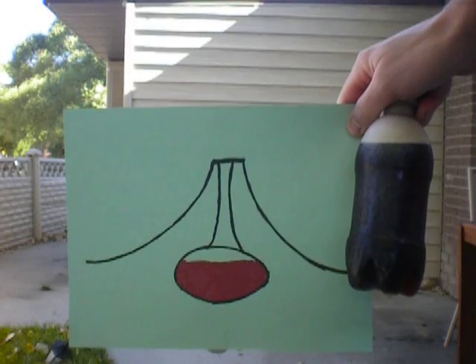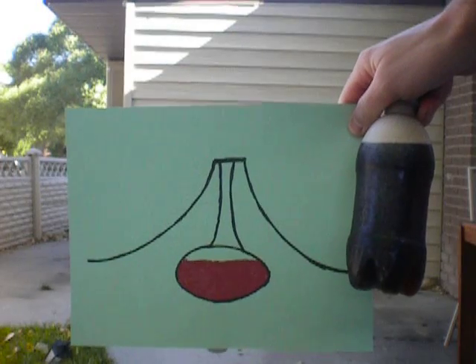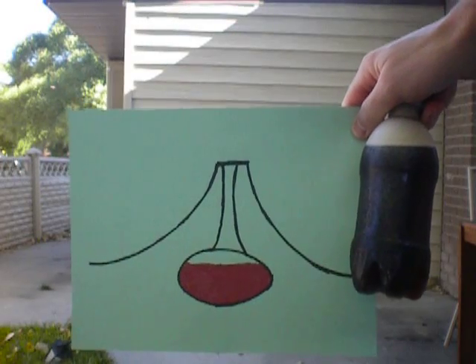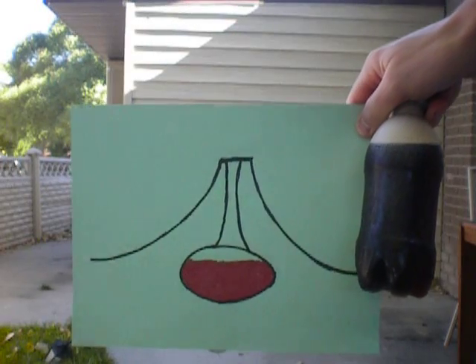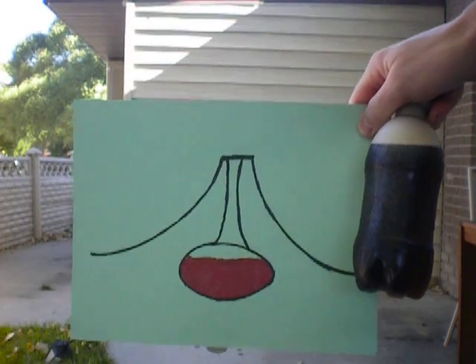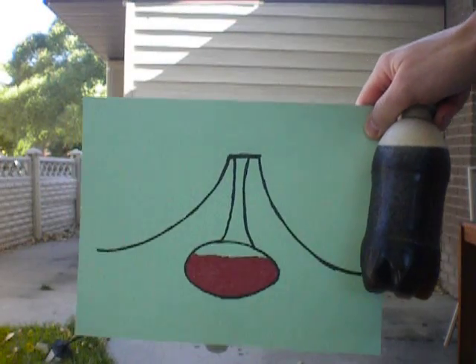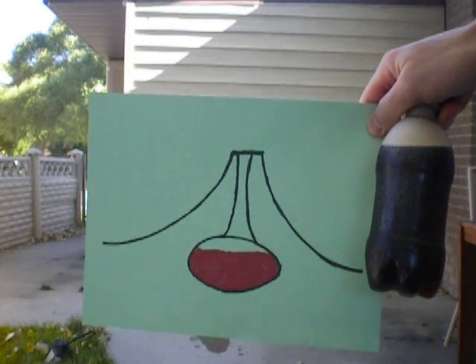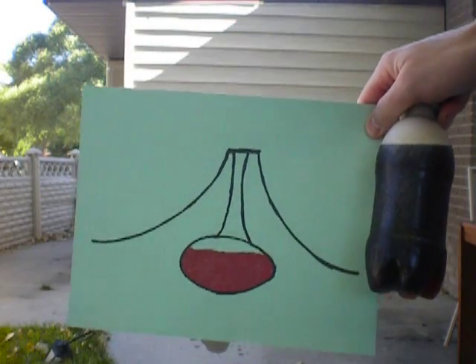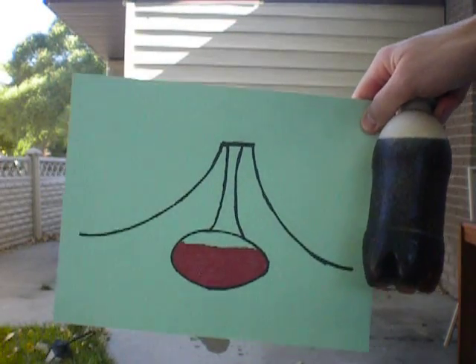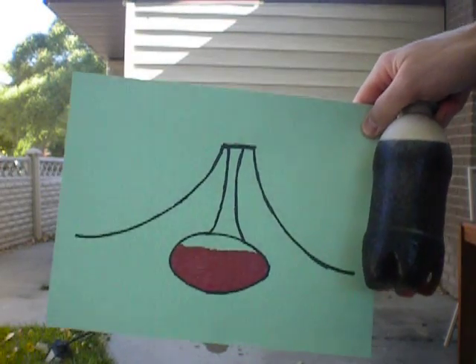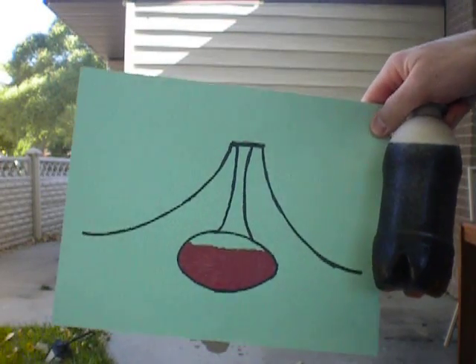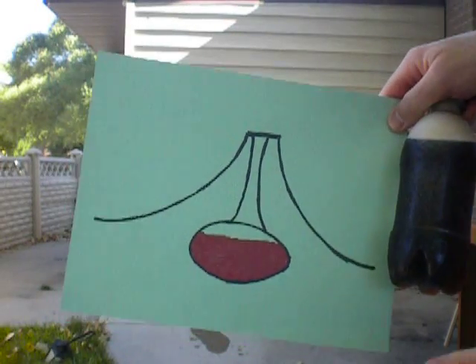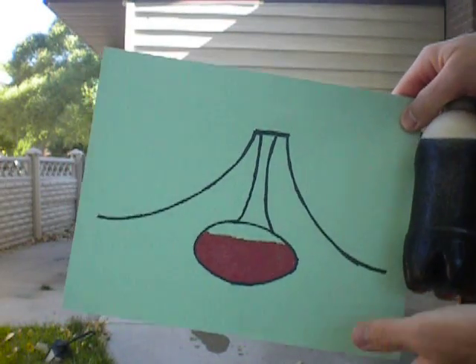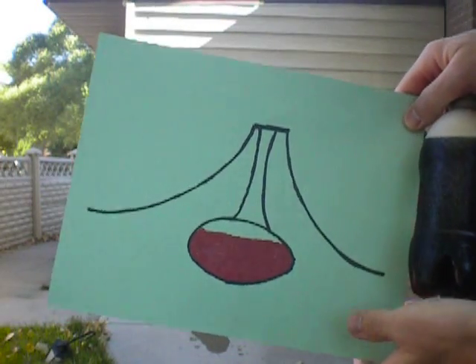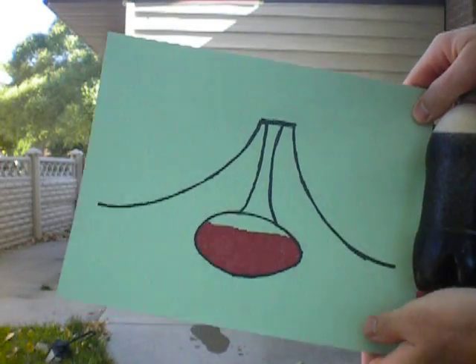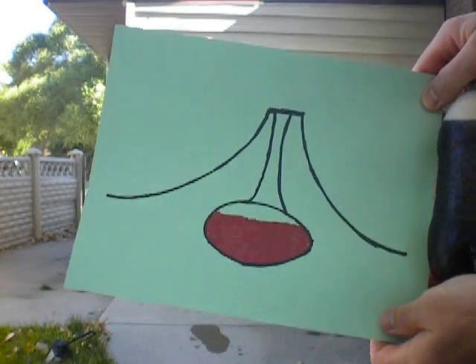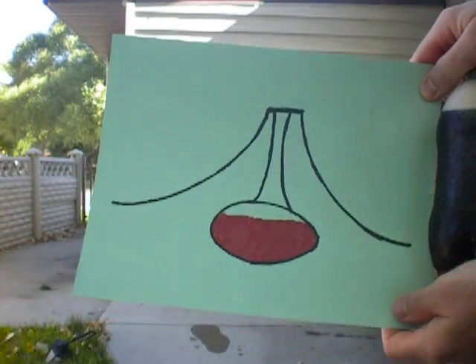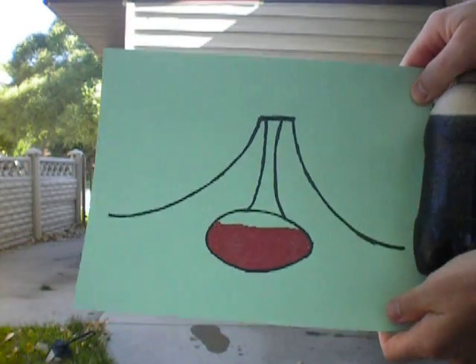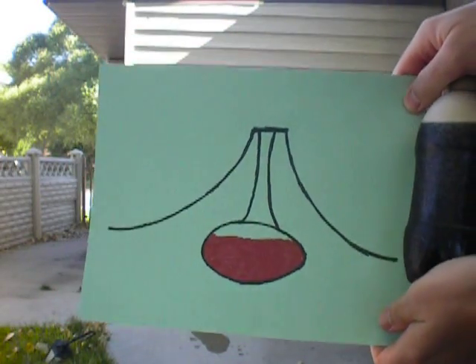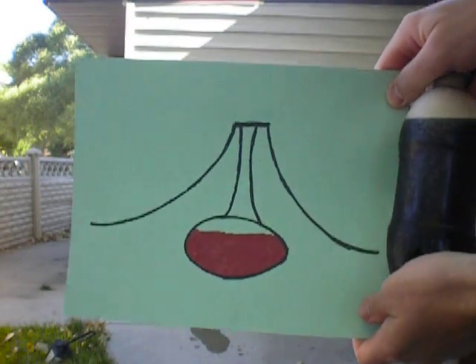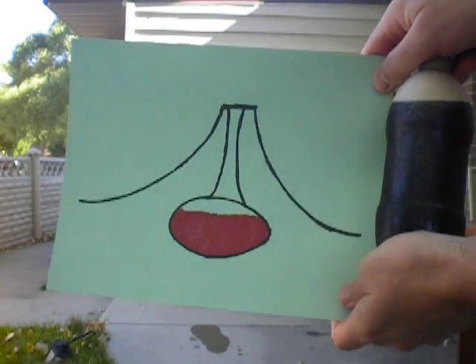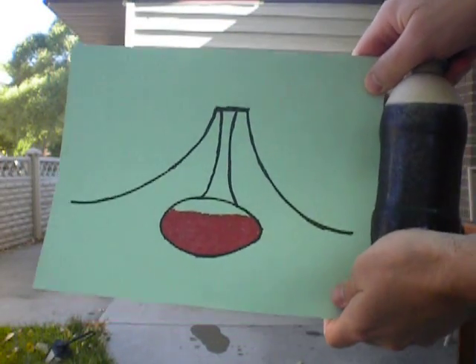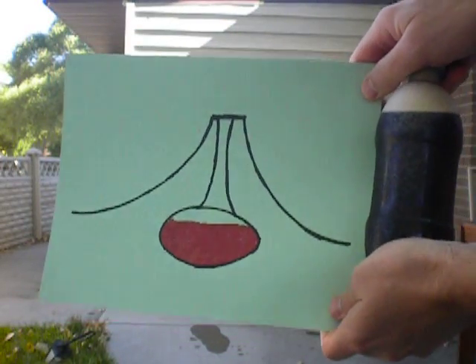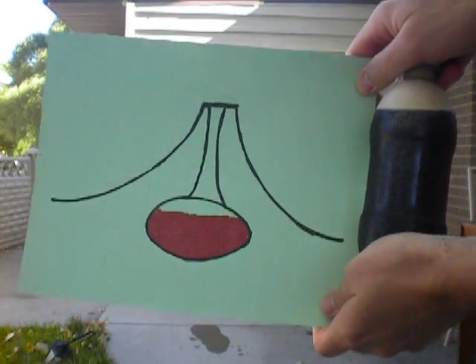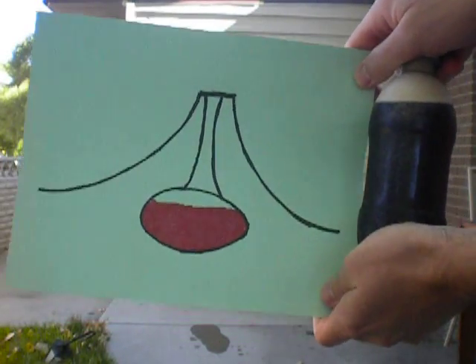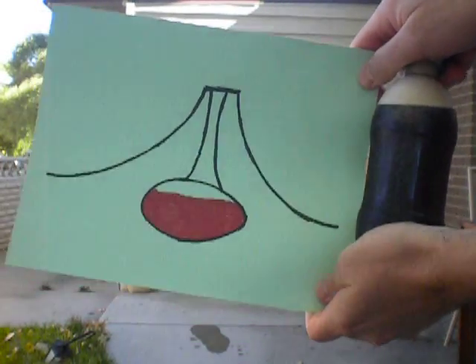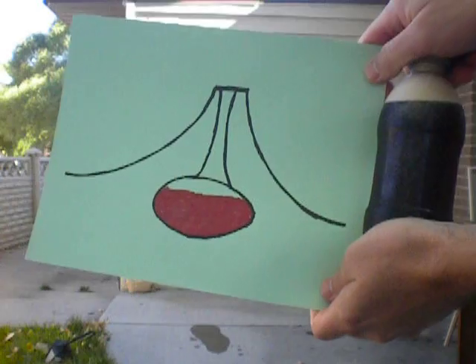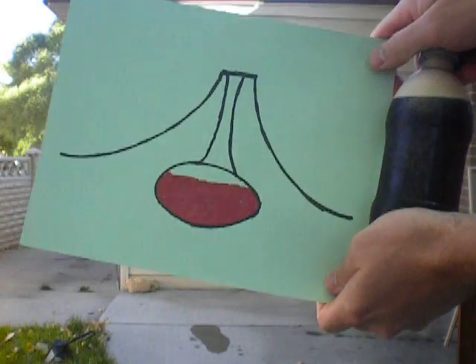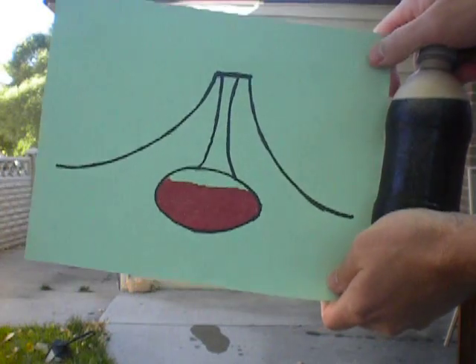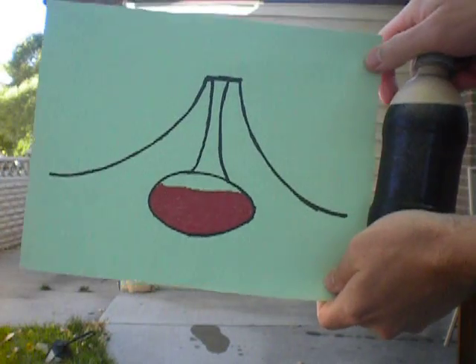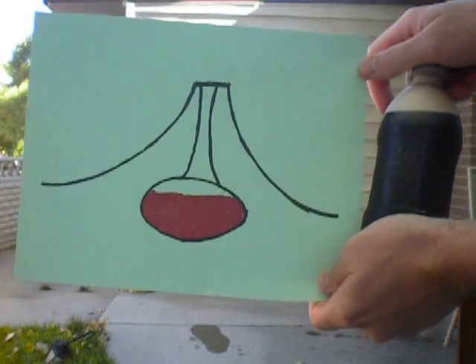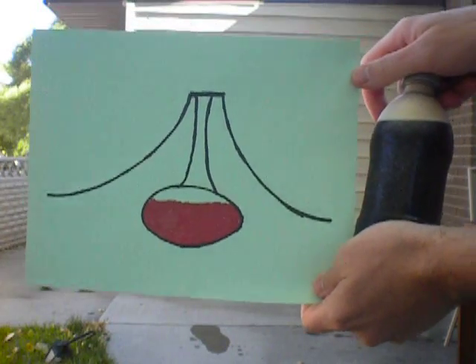Alright, today we are demonstrating how a soda bottle can act like a volcanic eruption.